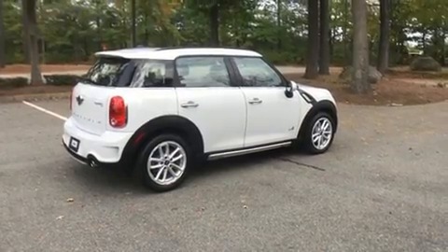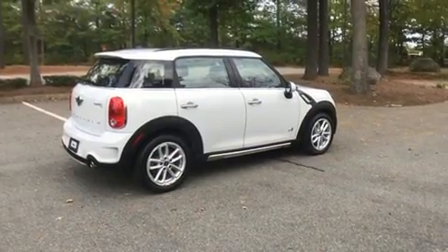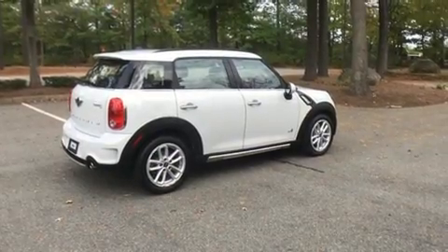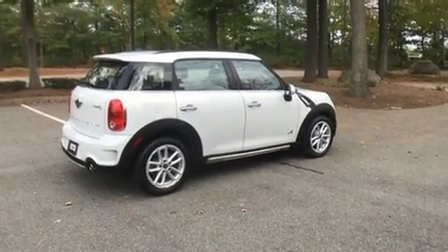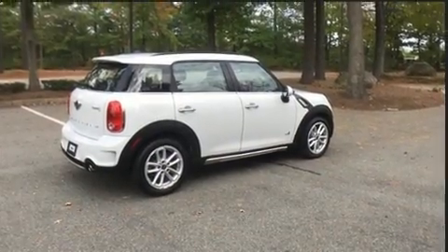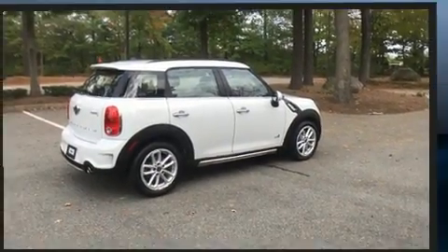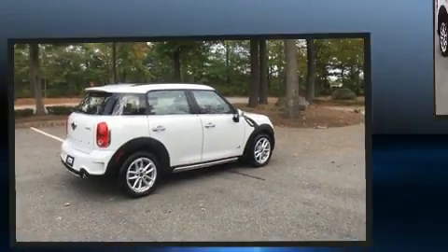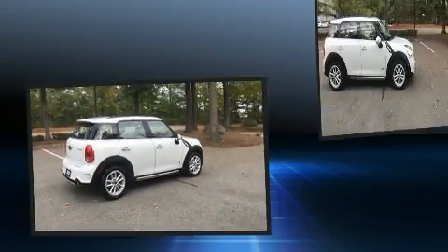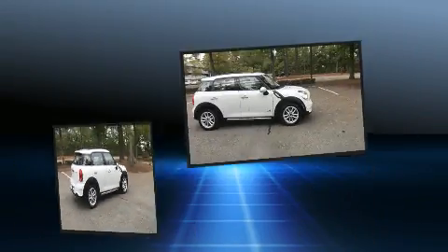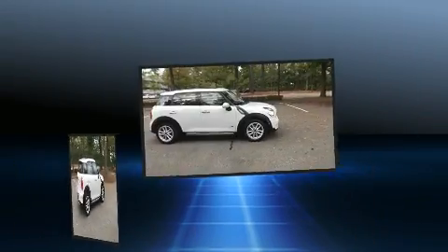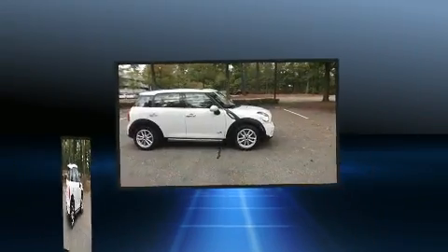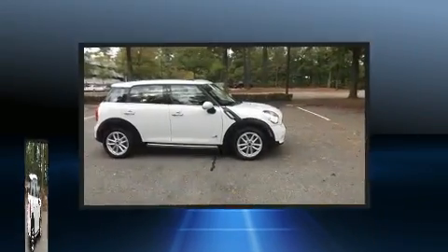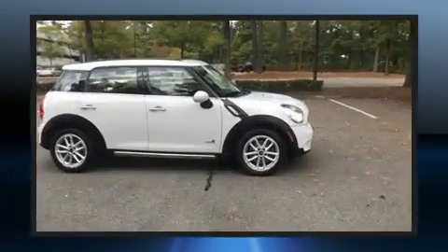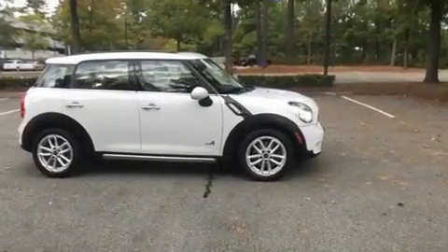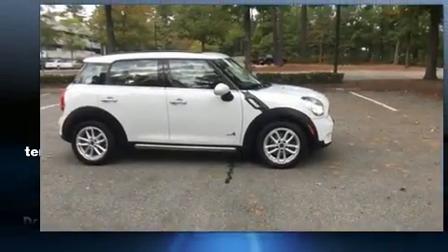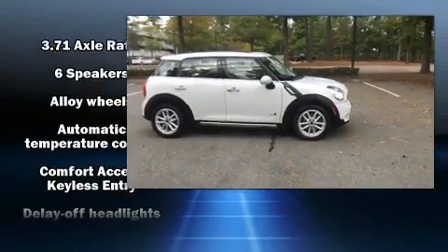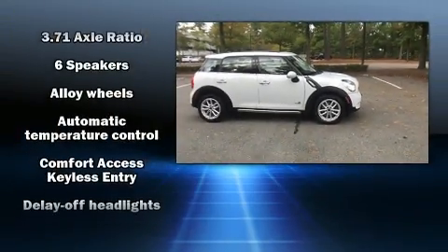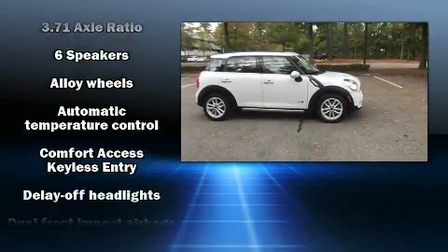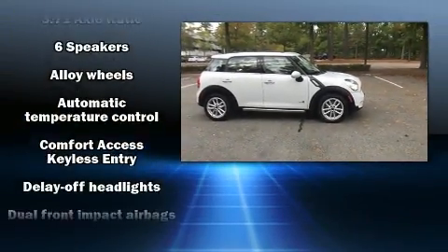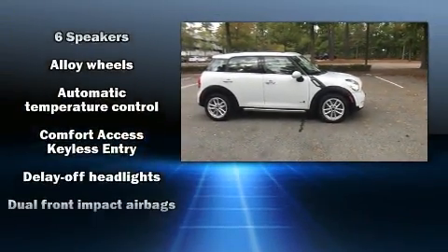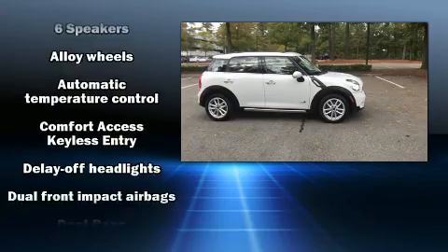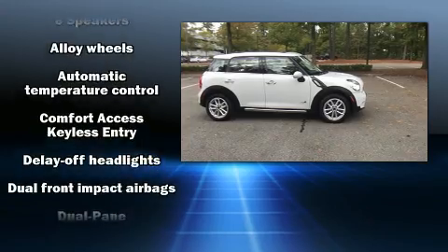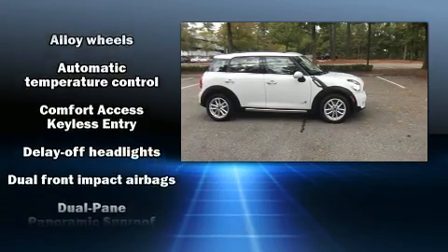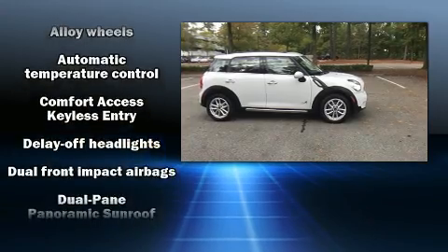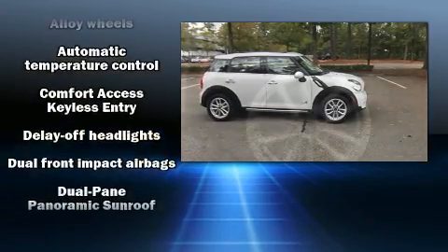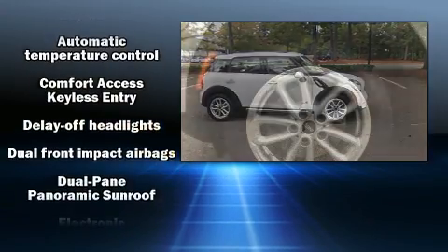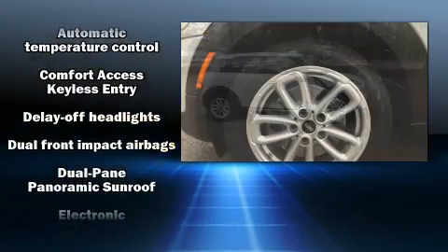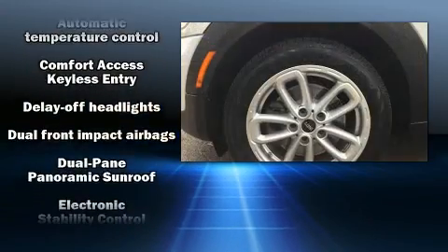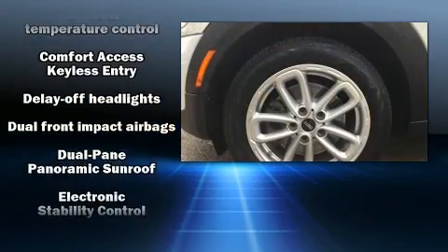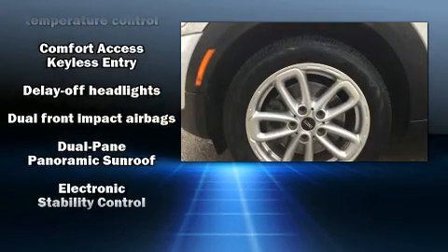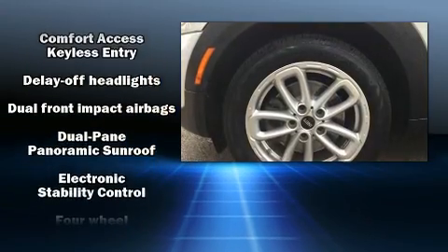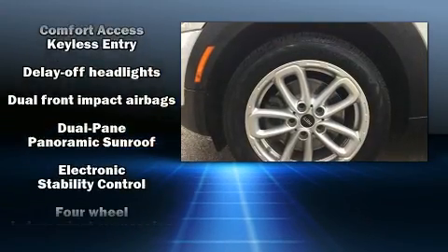The following features are included: a tachometer, fully automatic headlights, a roof rack, and power windows.